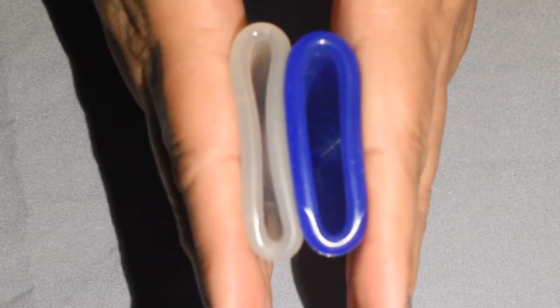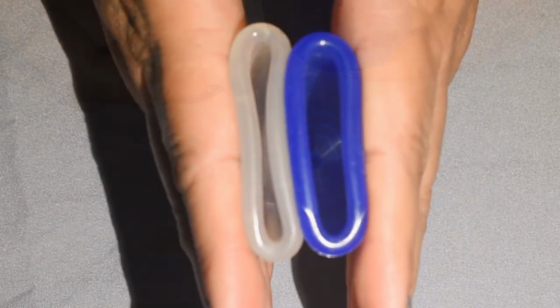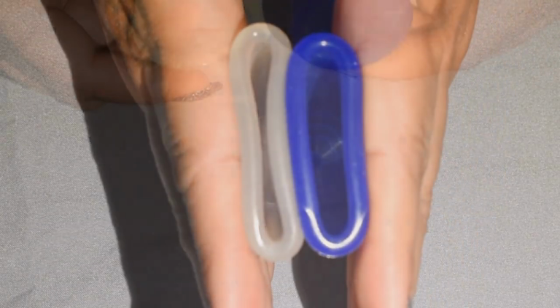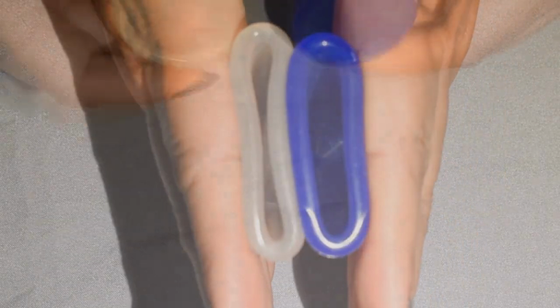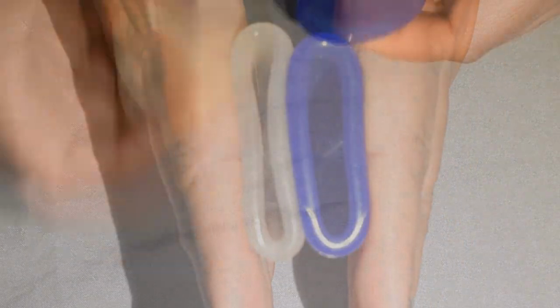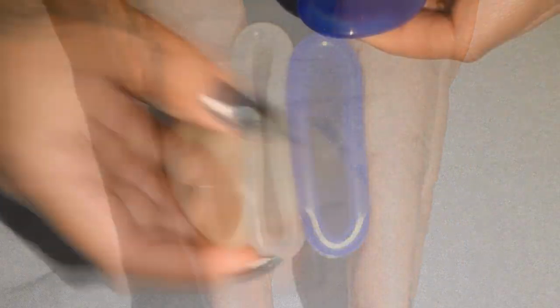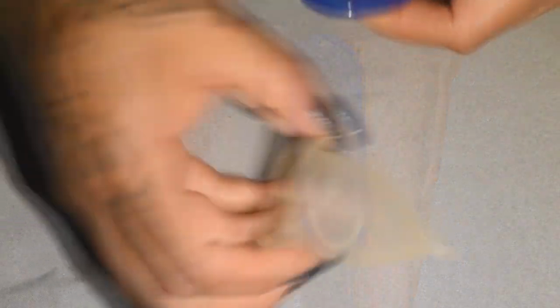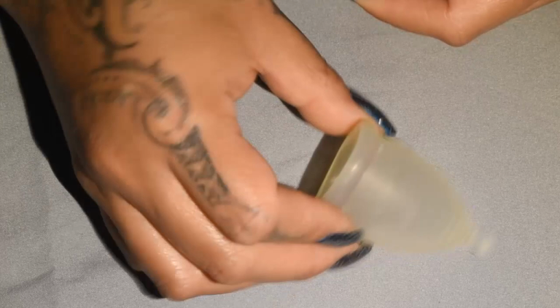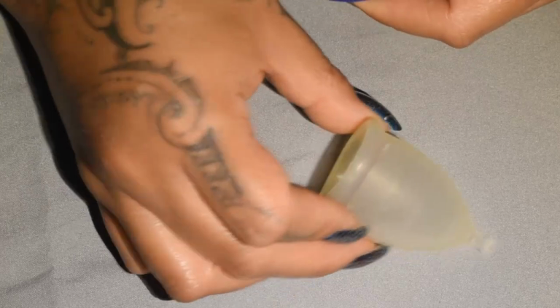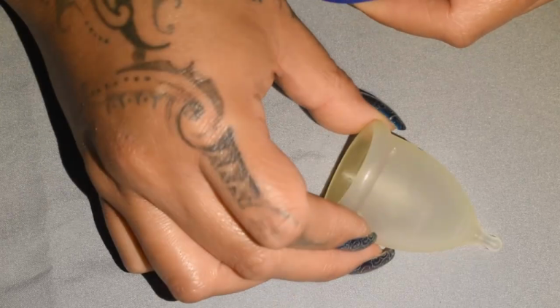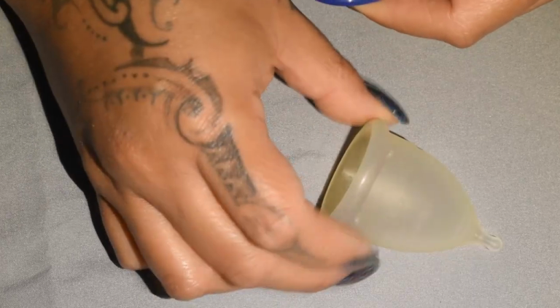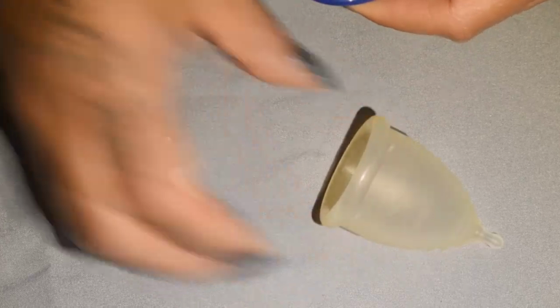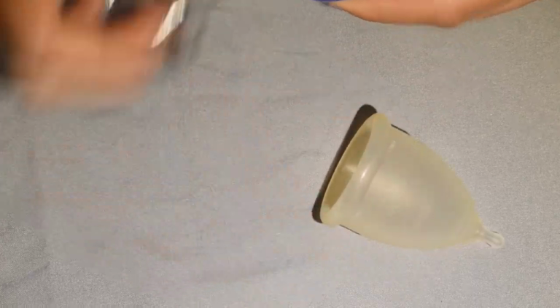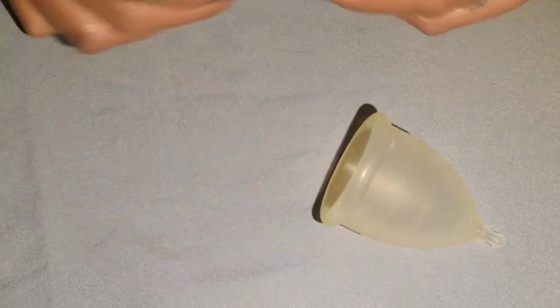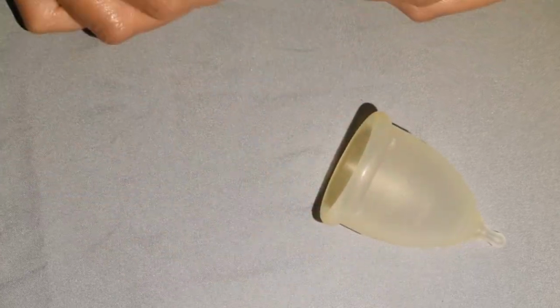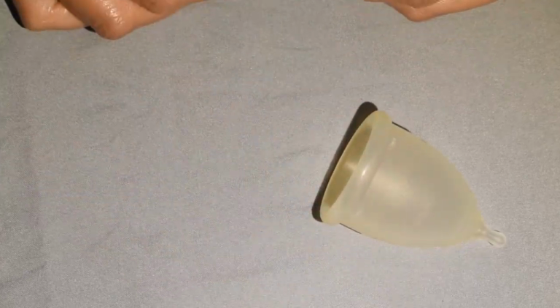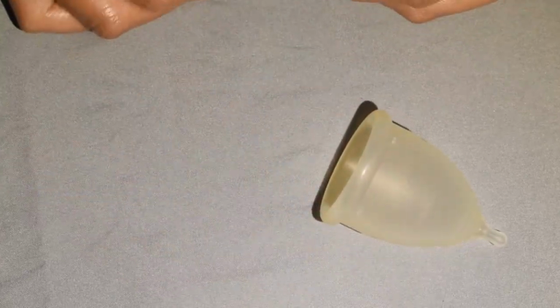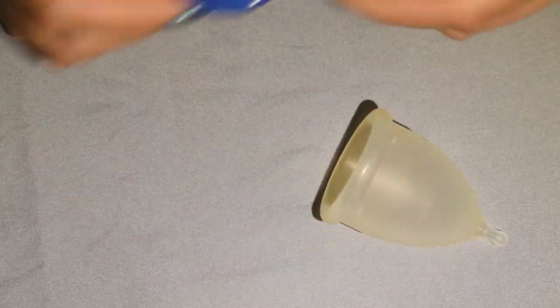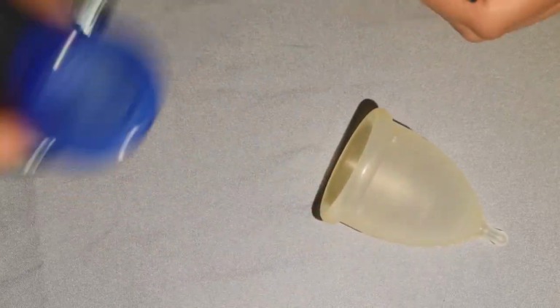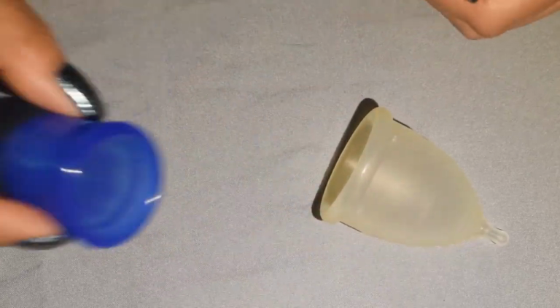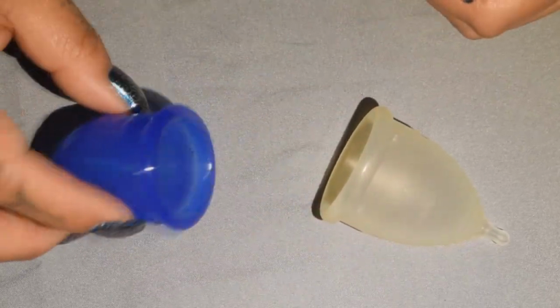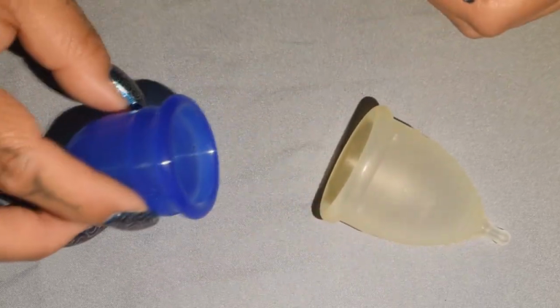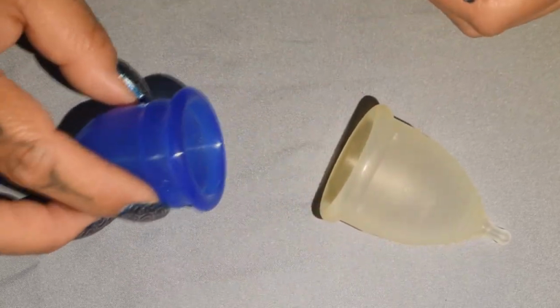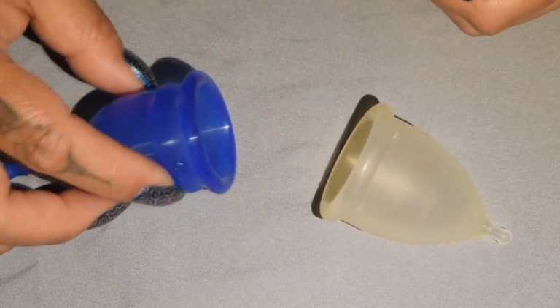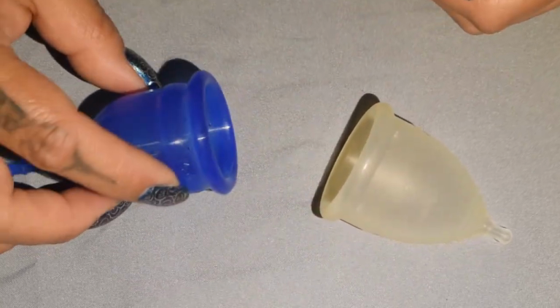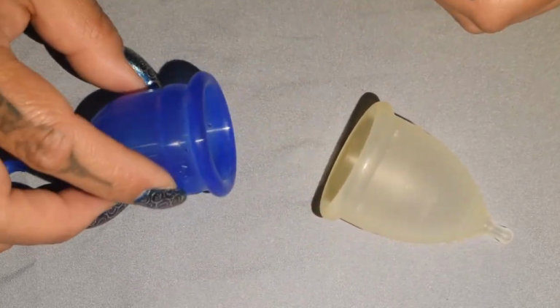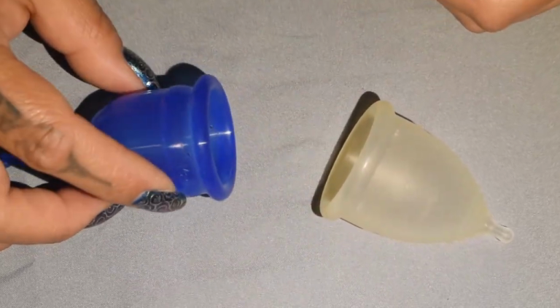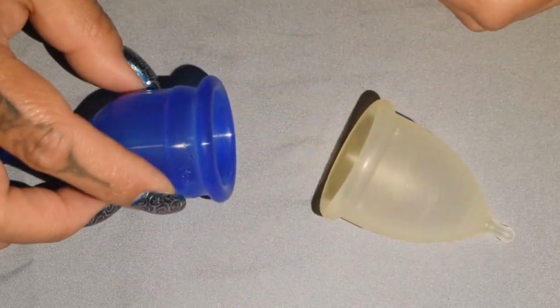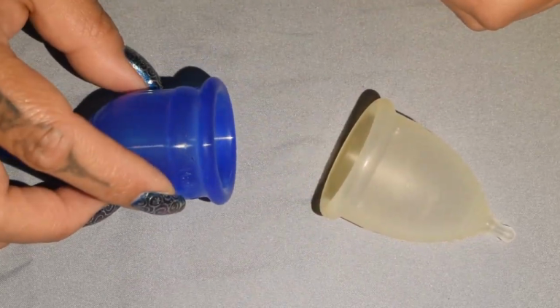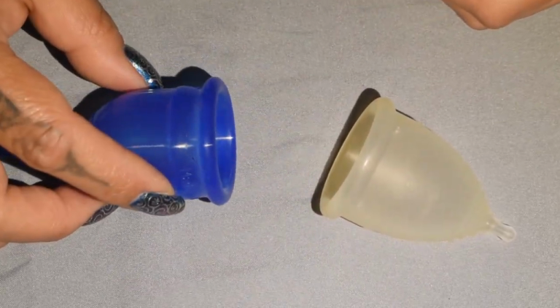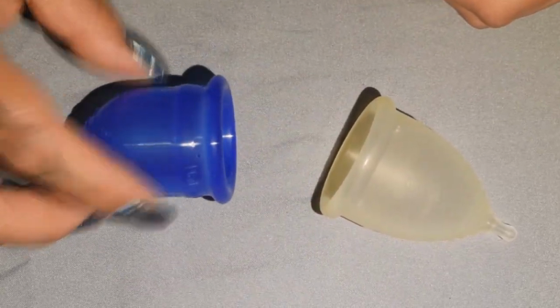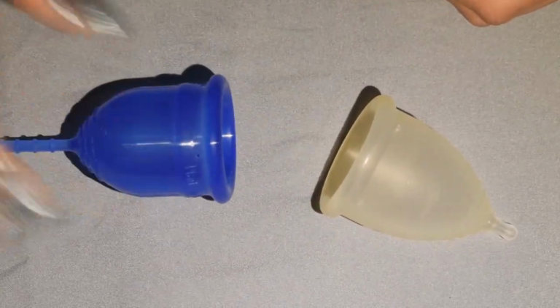And that was the Mini Casco Cup and the Small Lolly Cup.